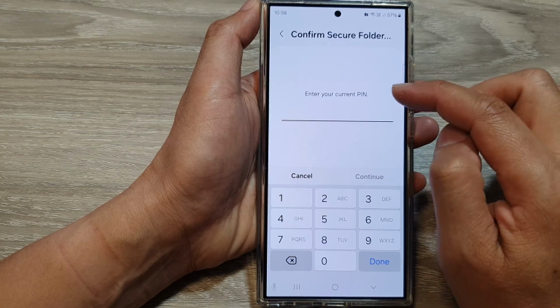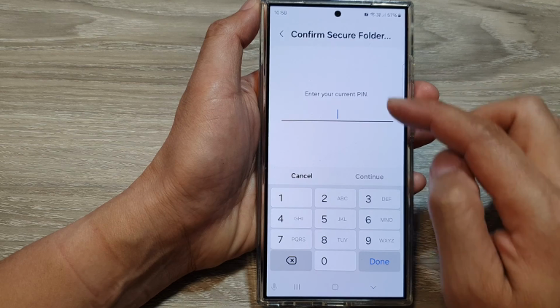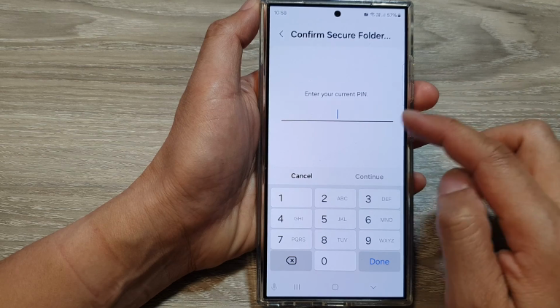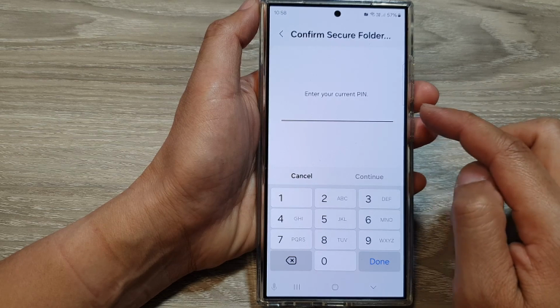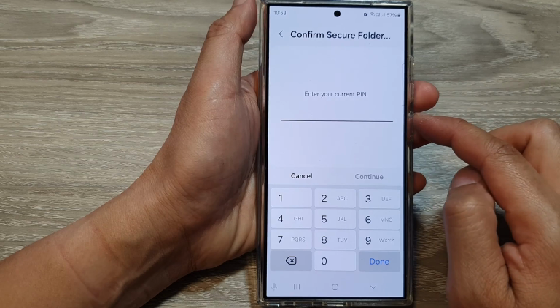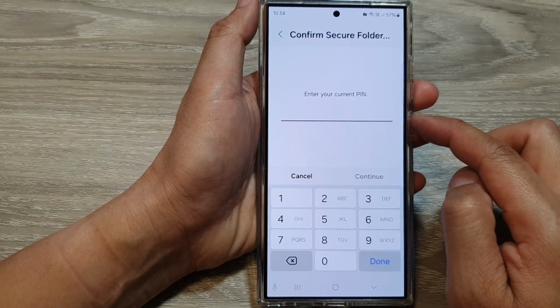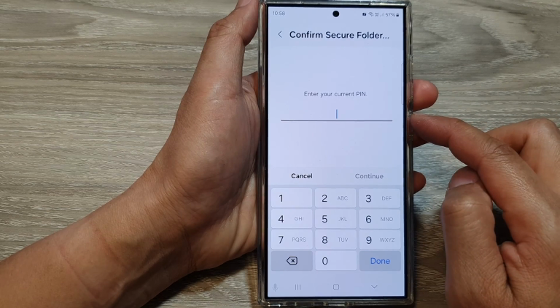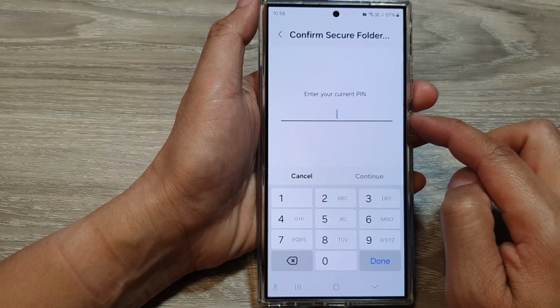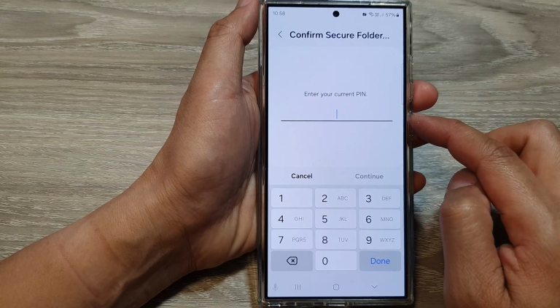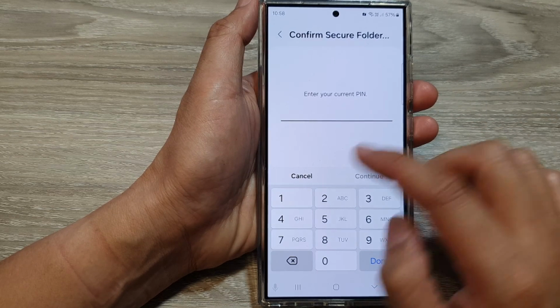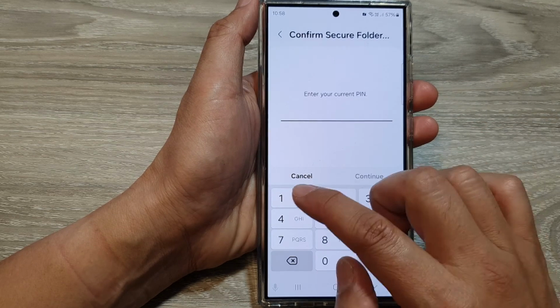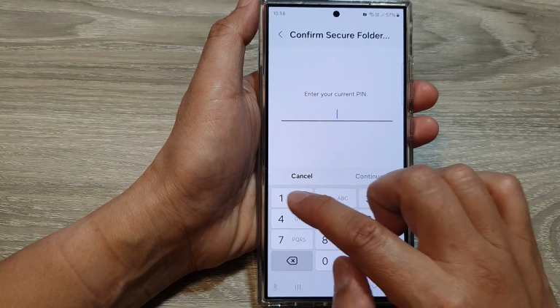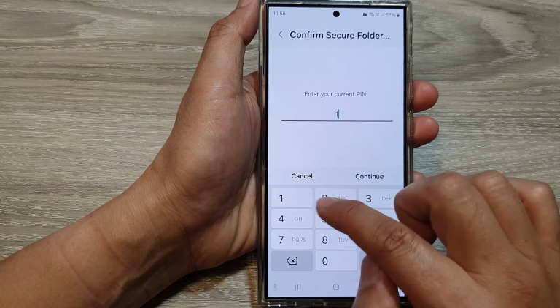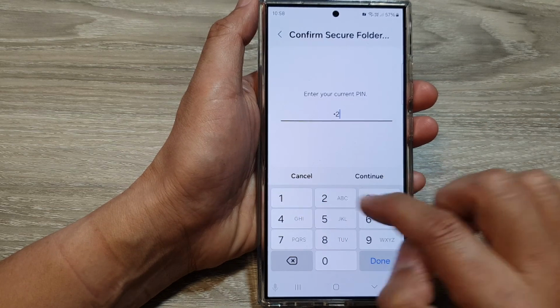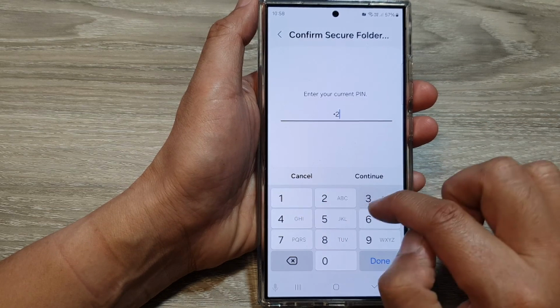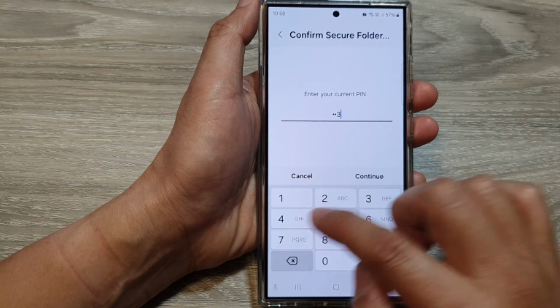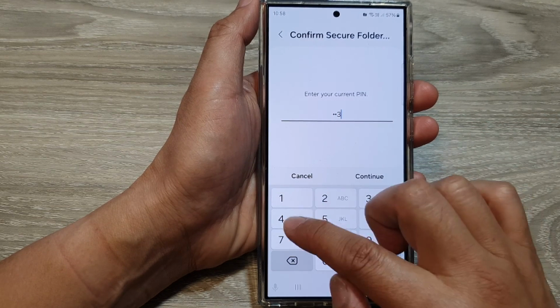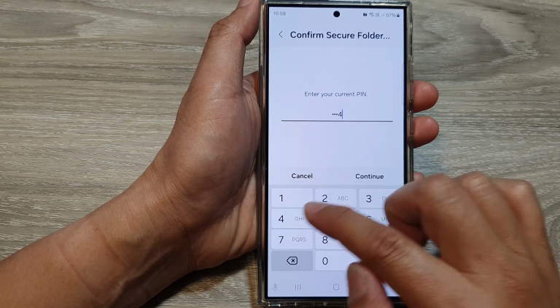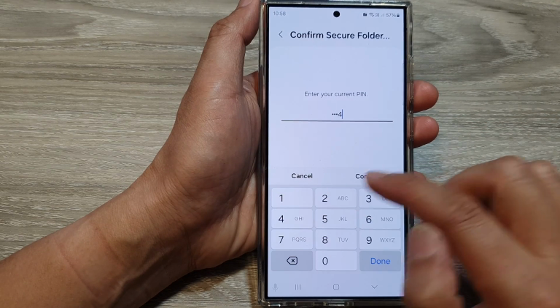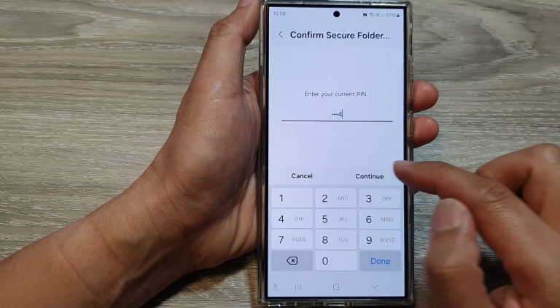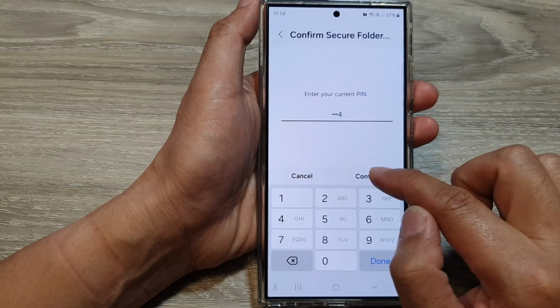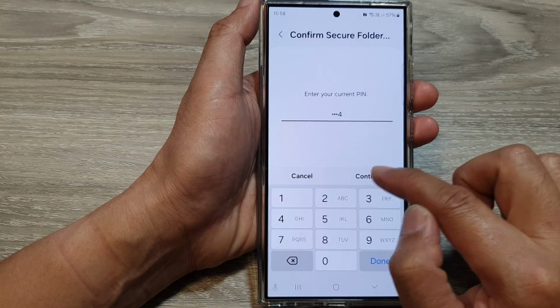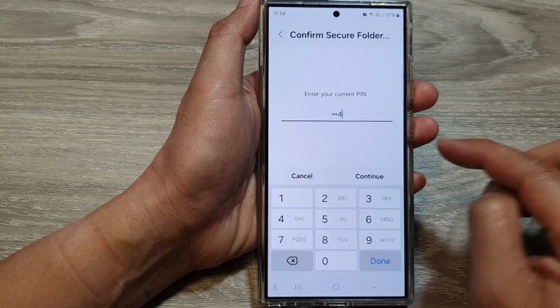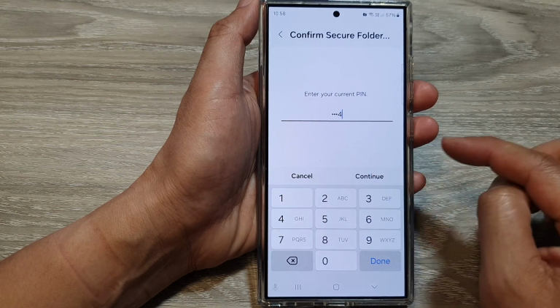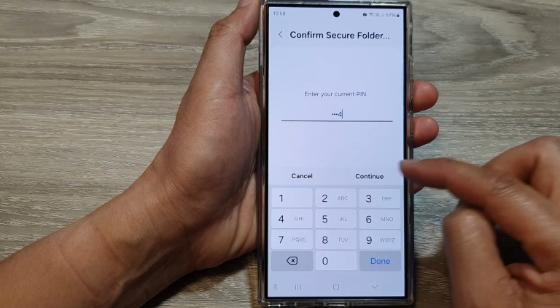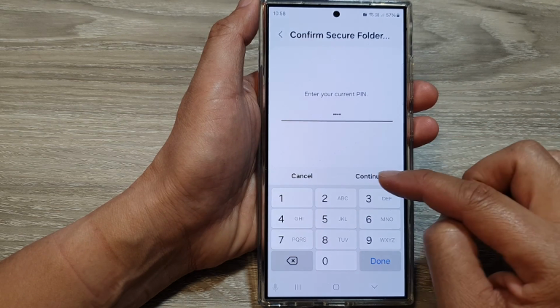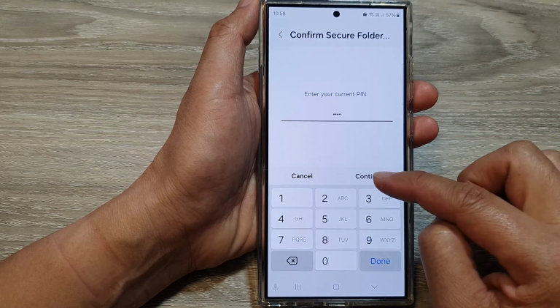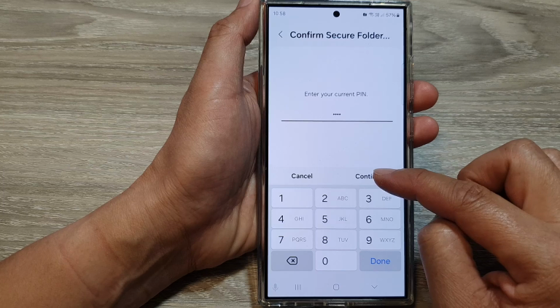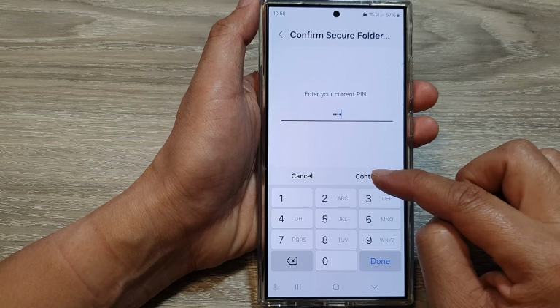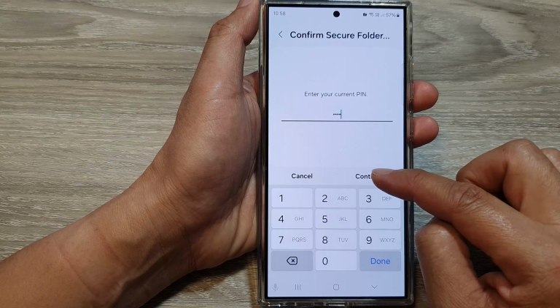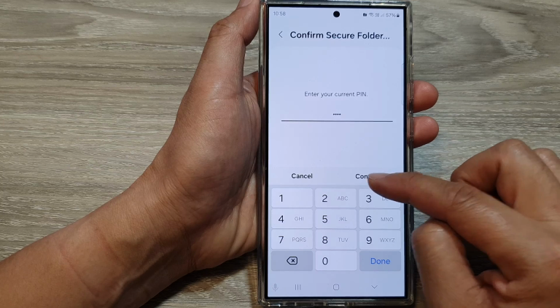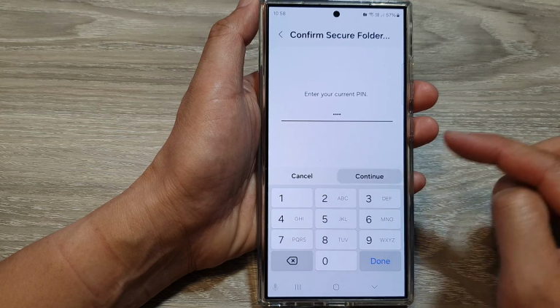In here, you need to put in your current pin, password, or pattern lock. Then tap on continue.